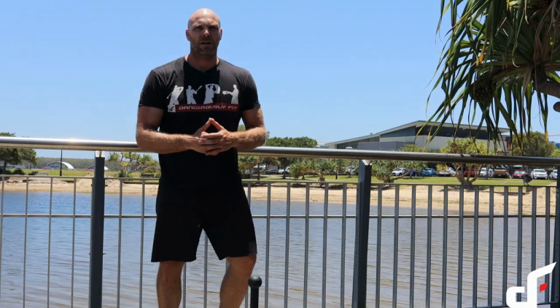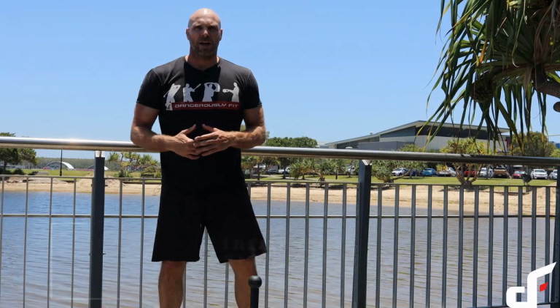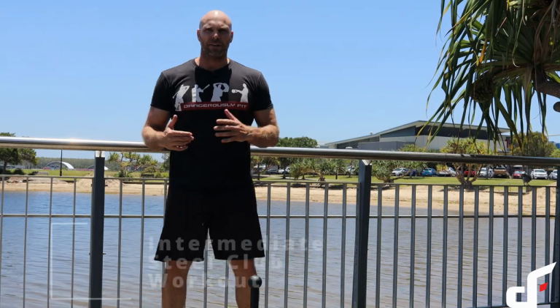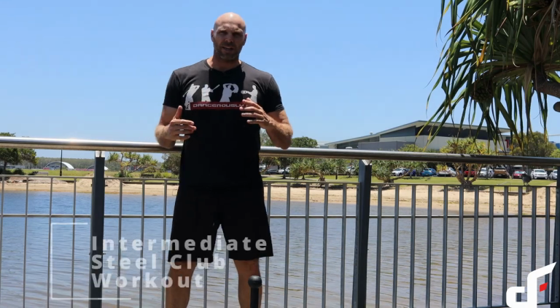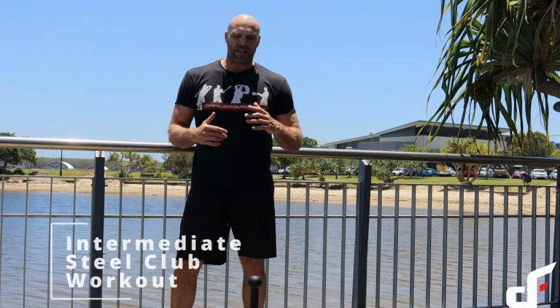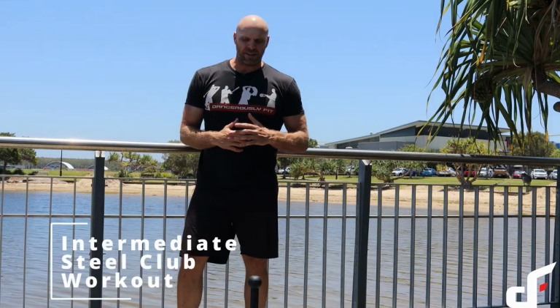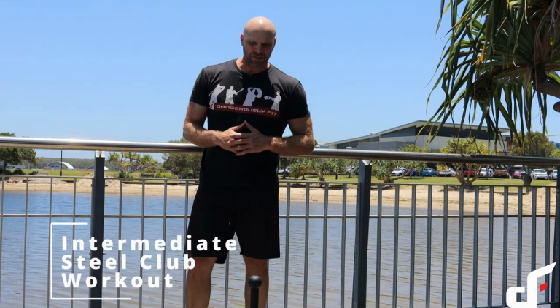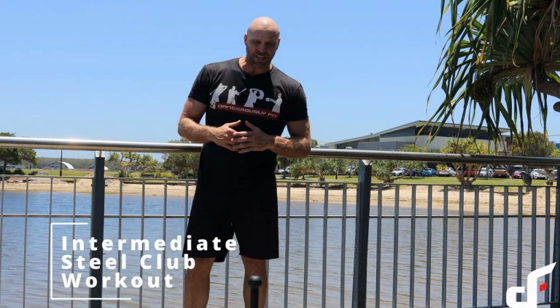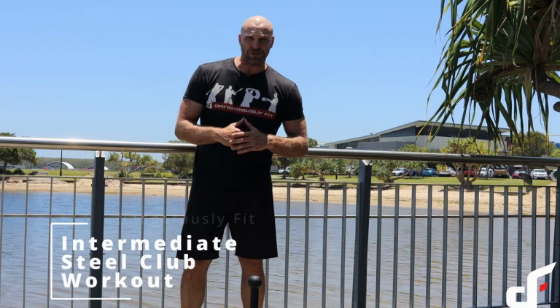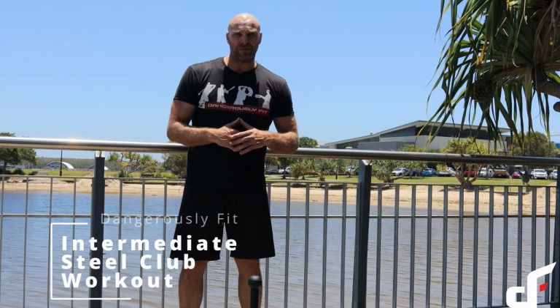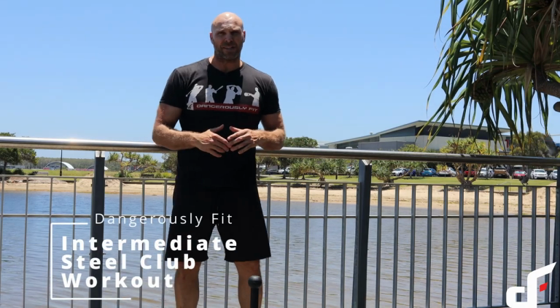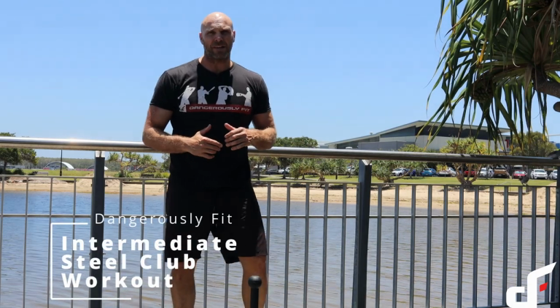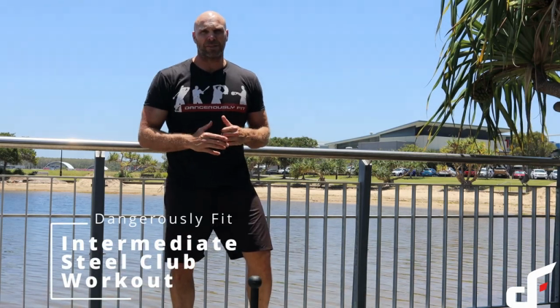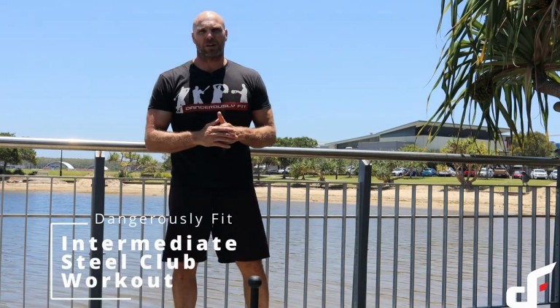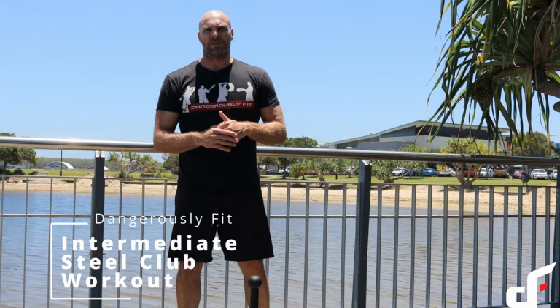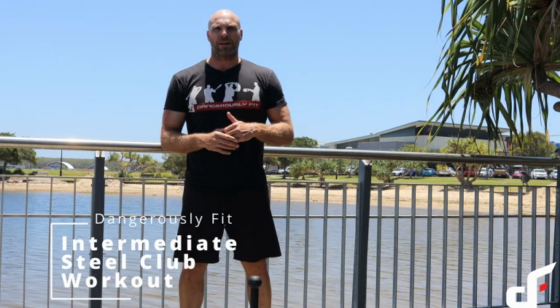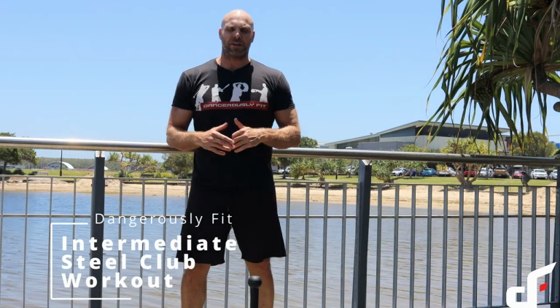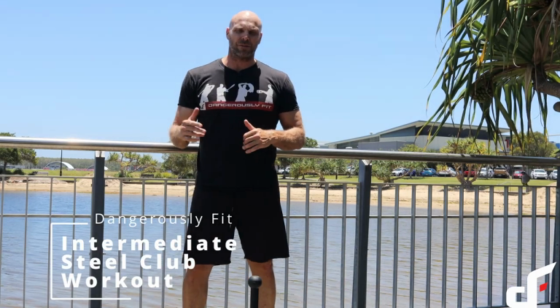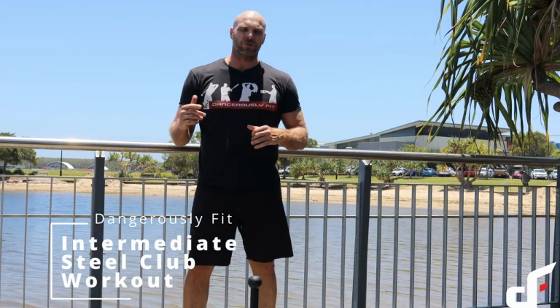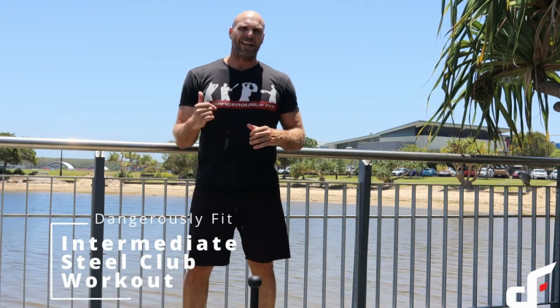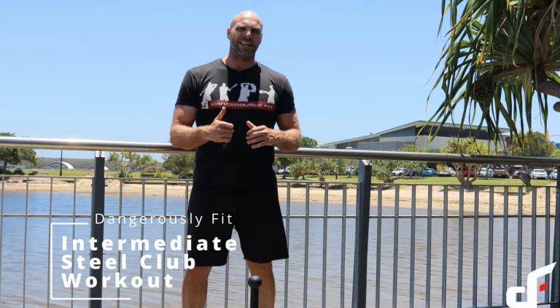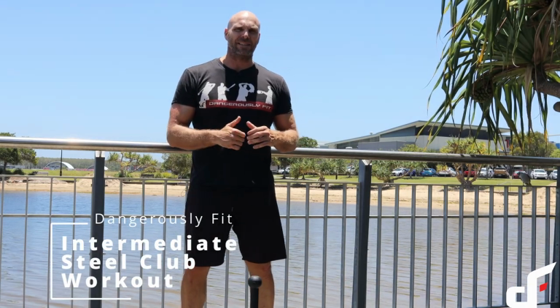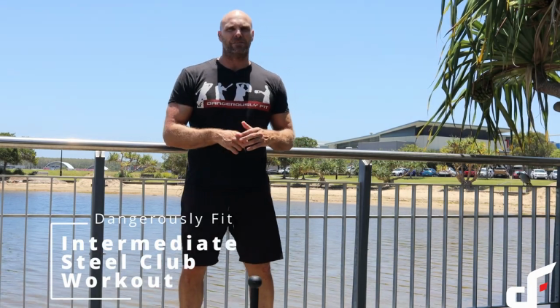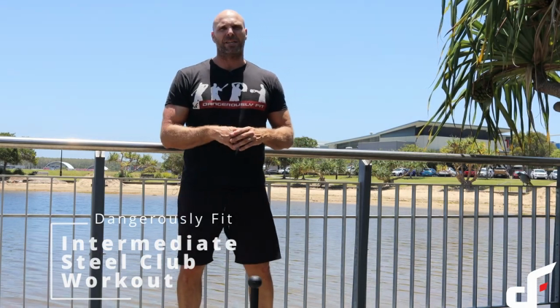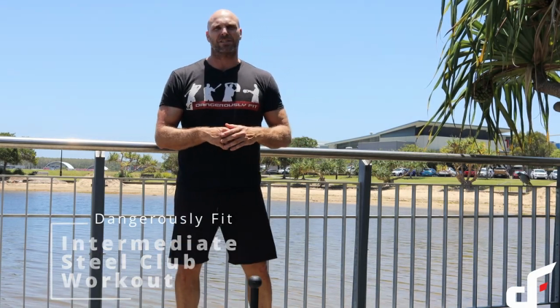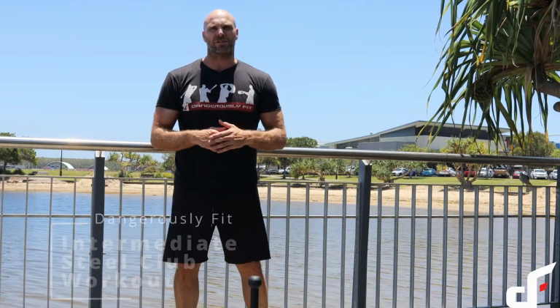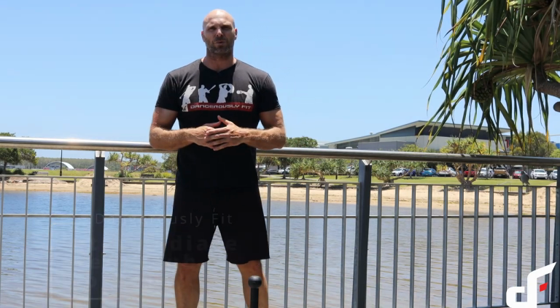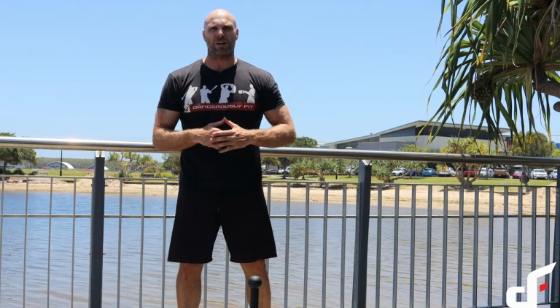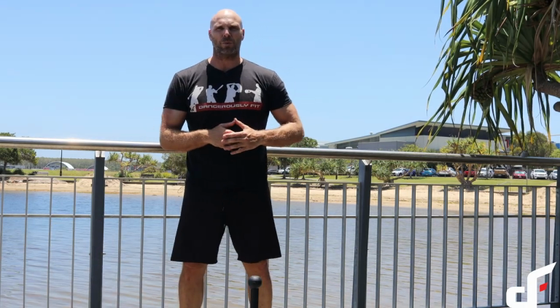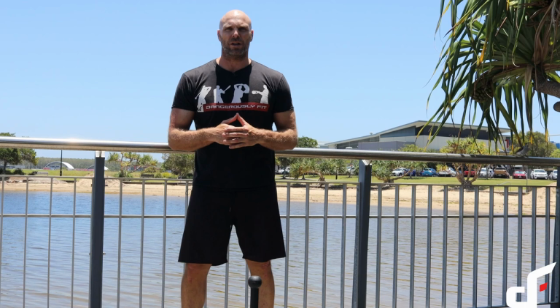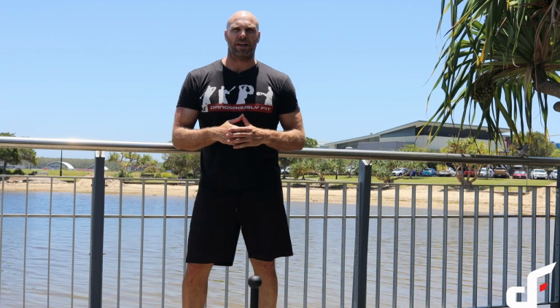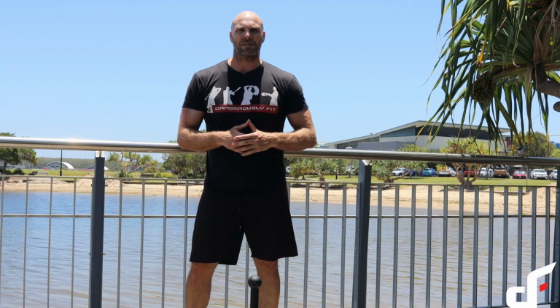Hey guys, Dan here from the Dangerously Fit Academy. Today we're going to go through an intermediate steel club workout.